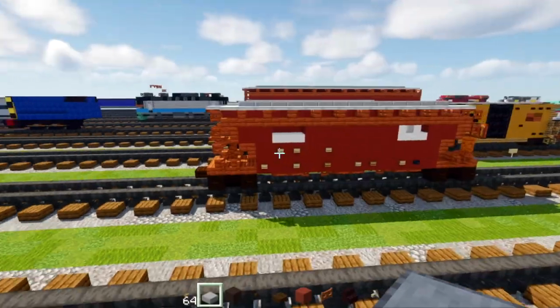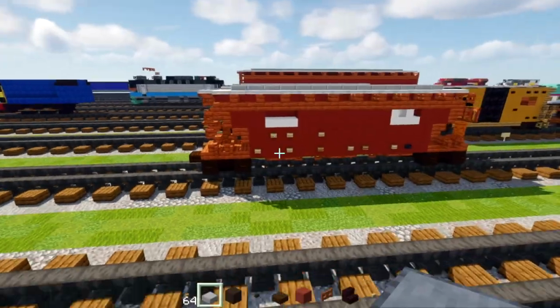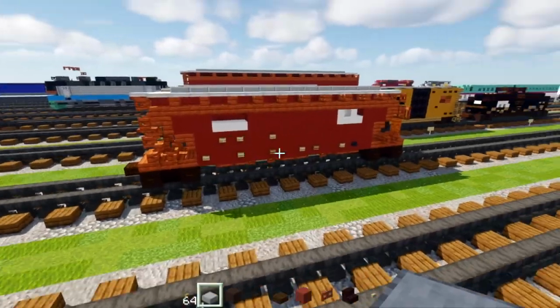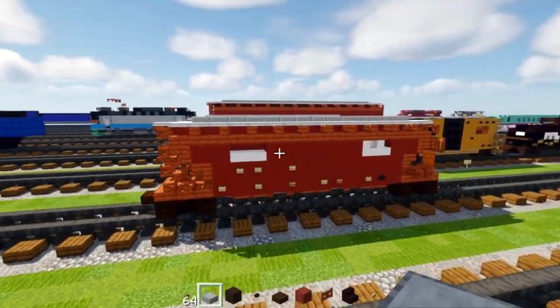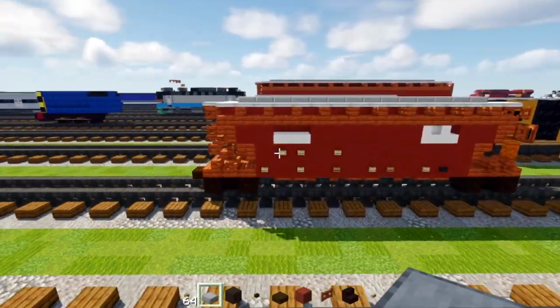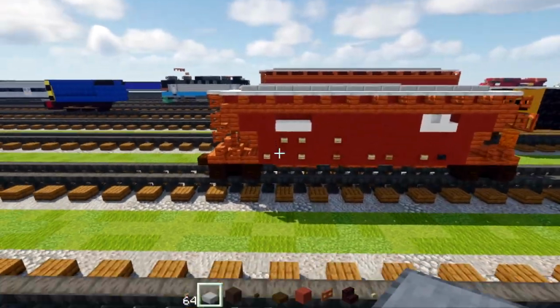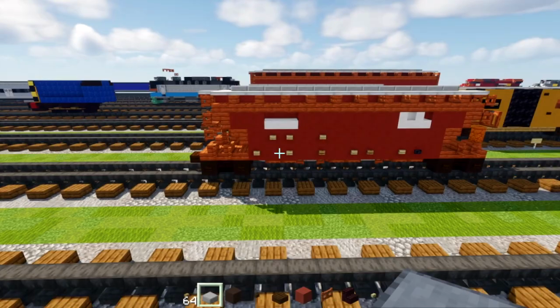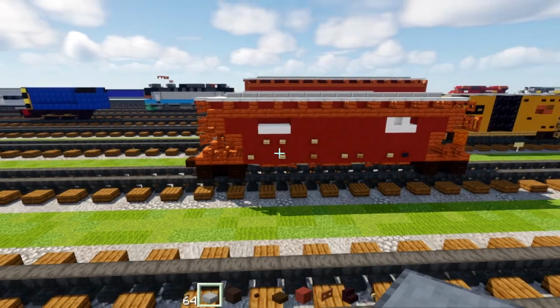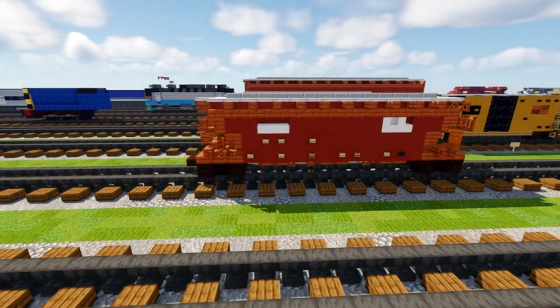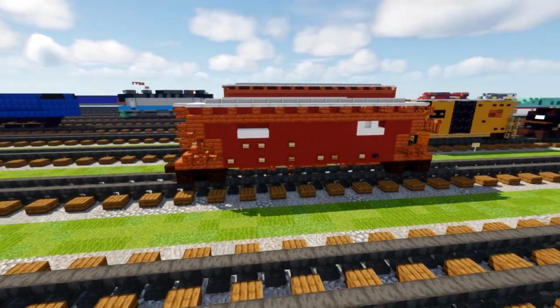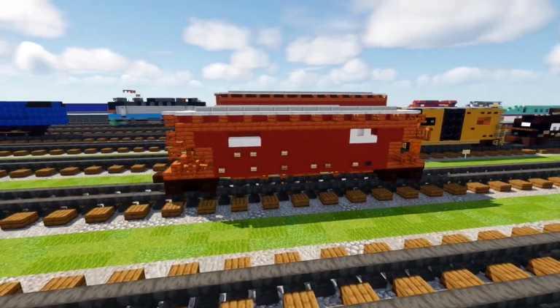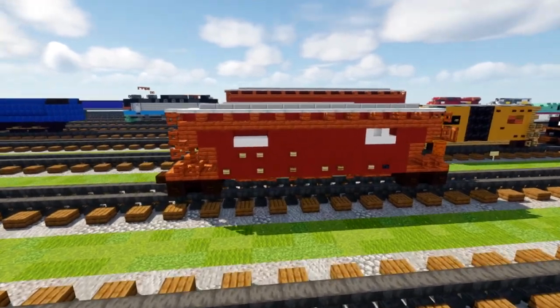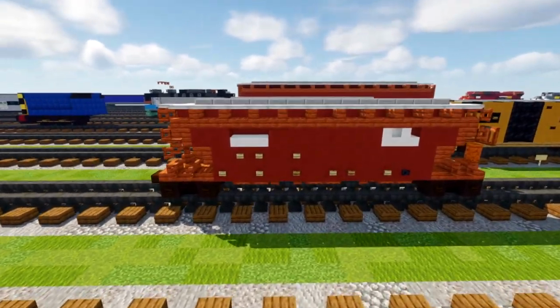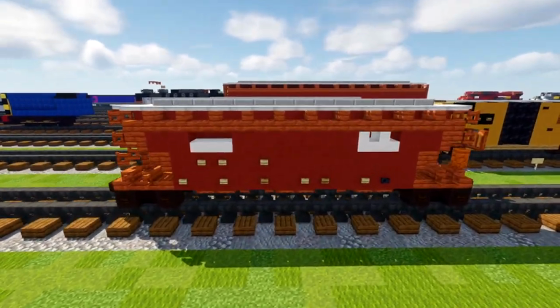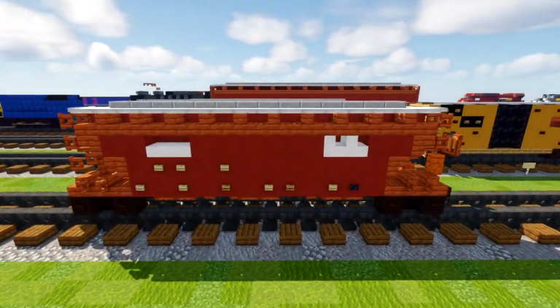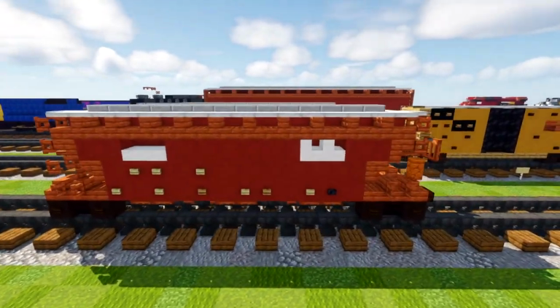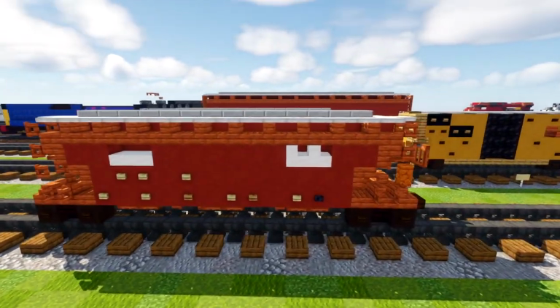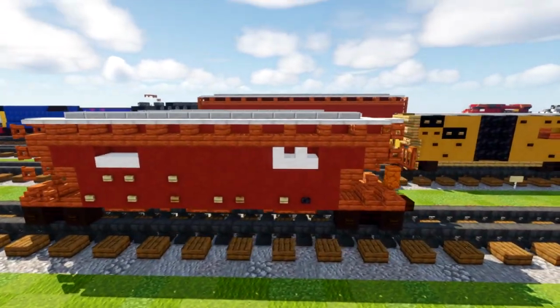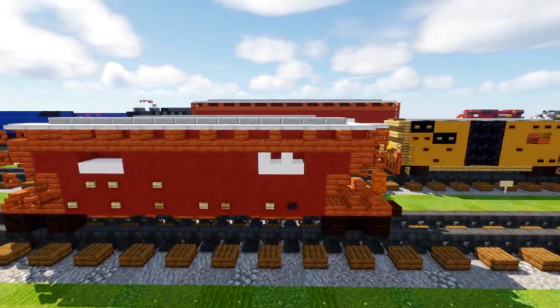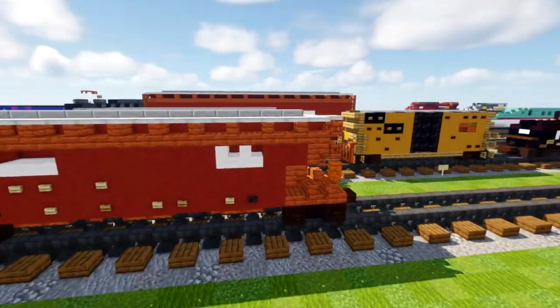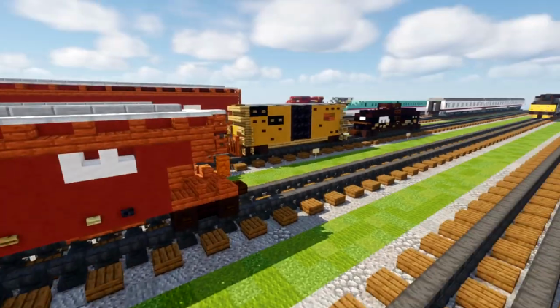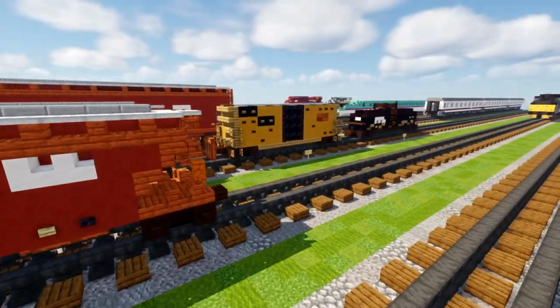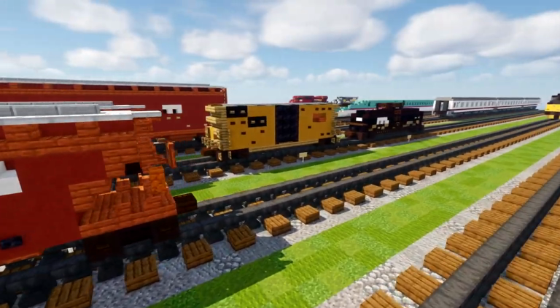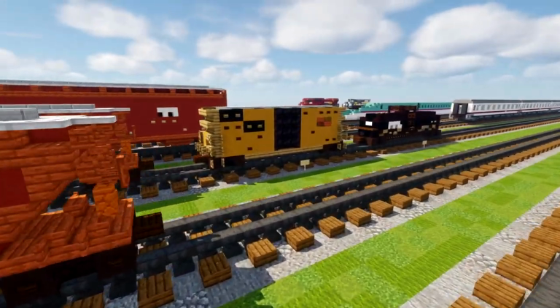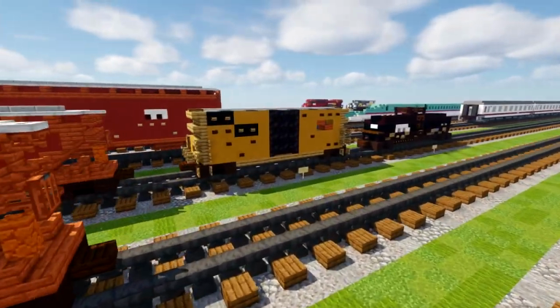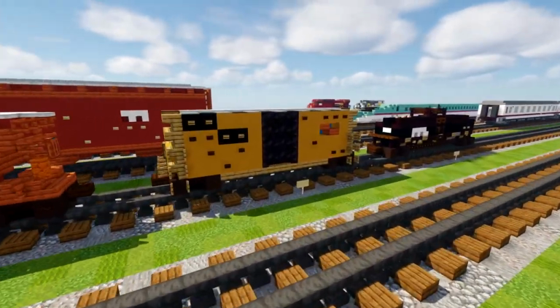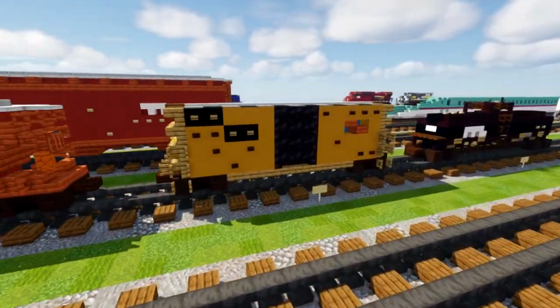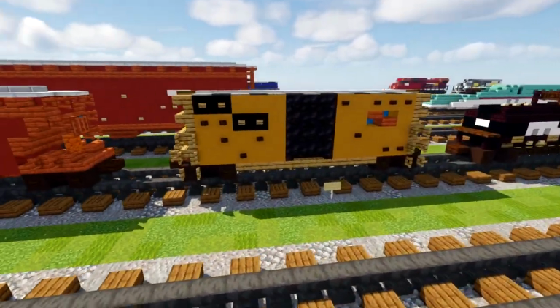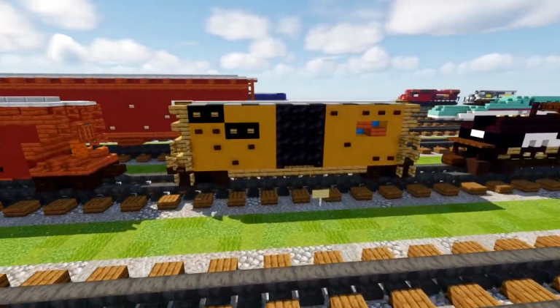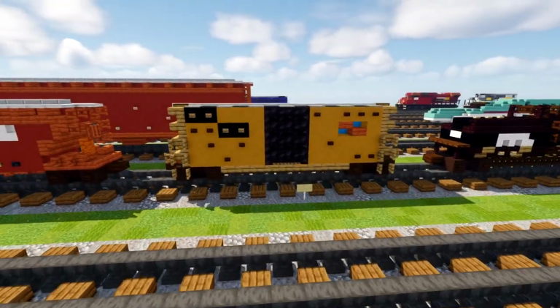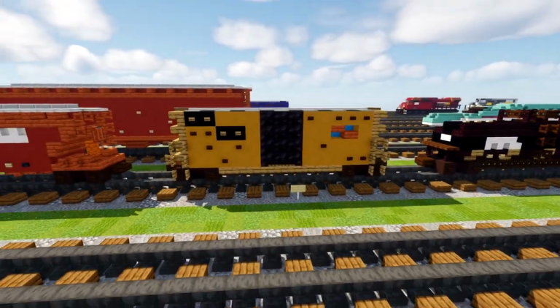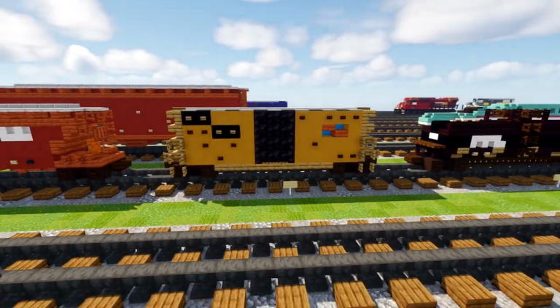That's how you make the BNSF covered hopper. Now we're going to move on to the Railbox boxcar.